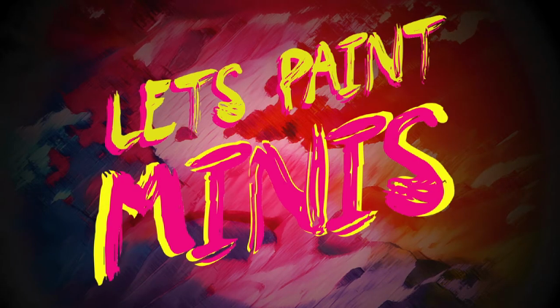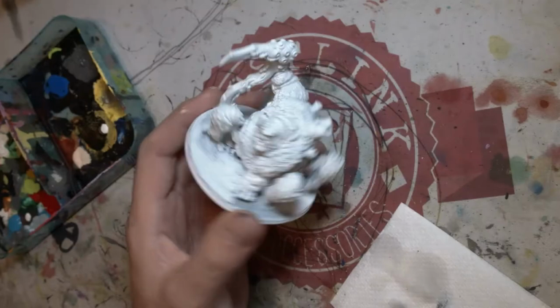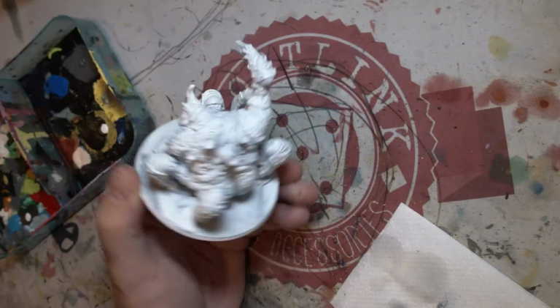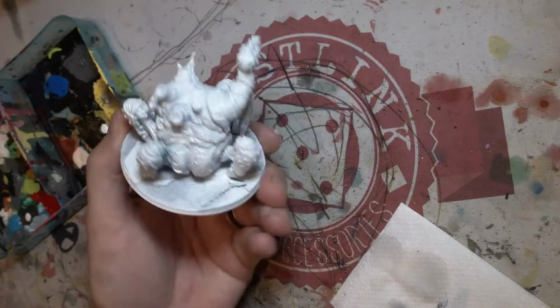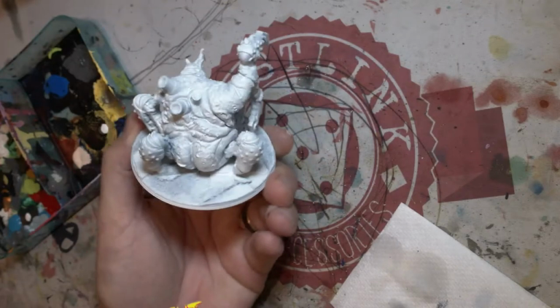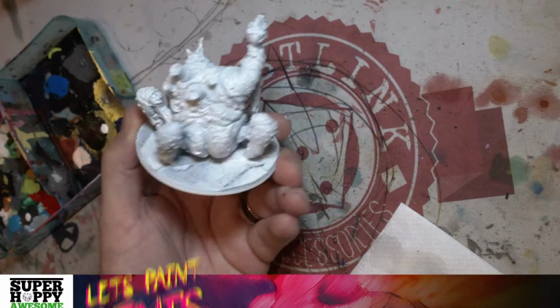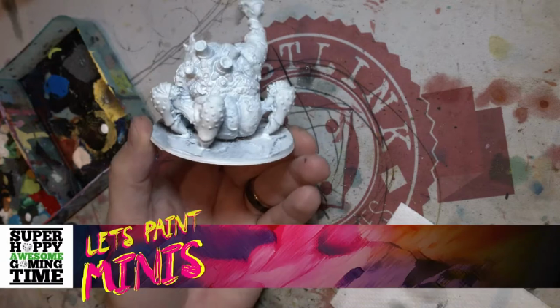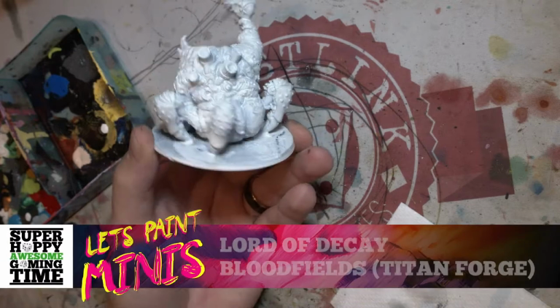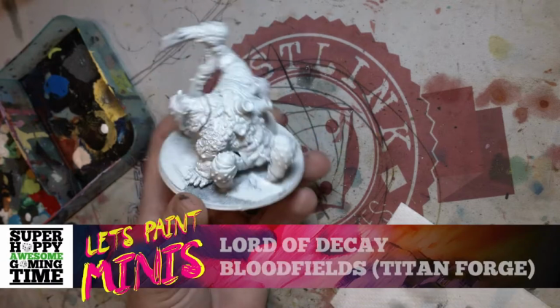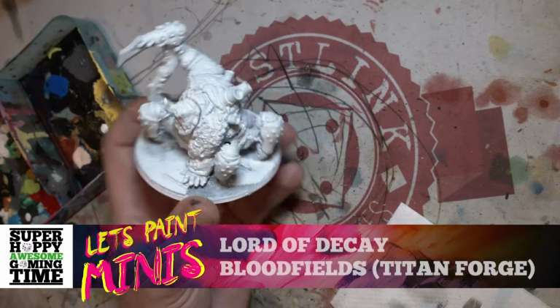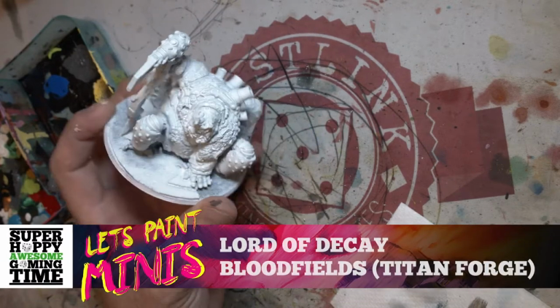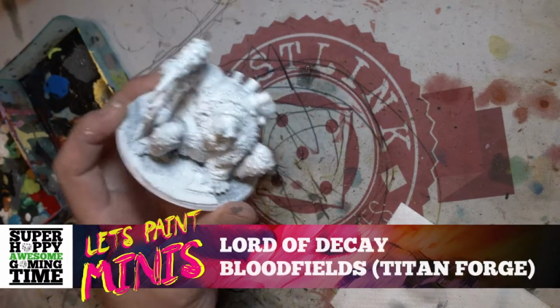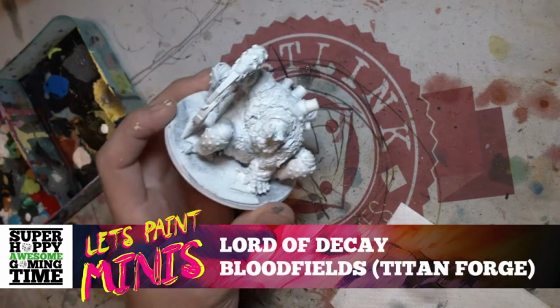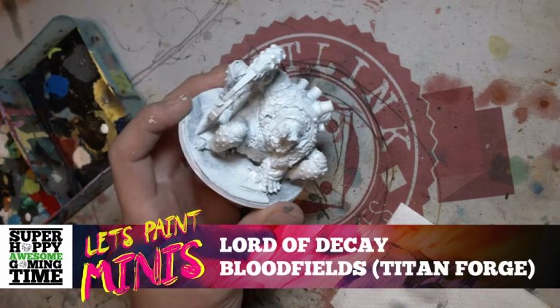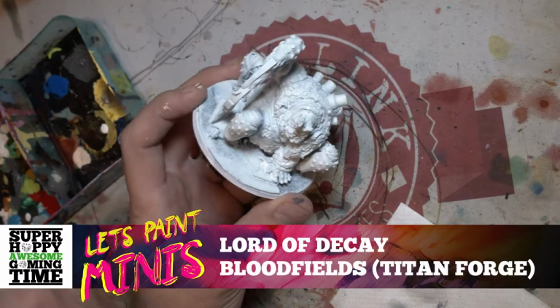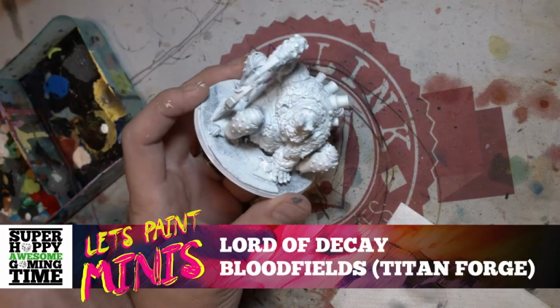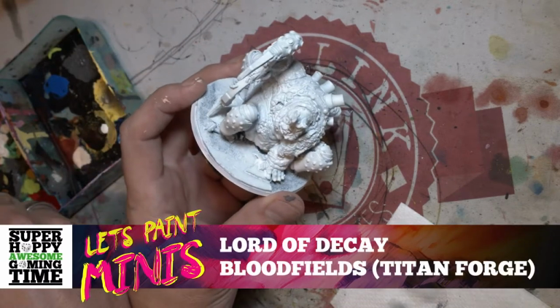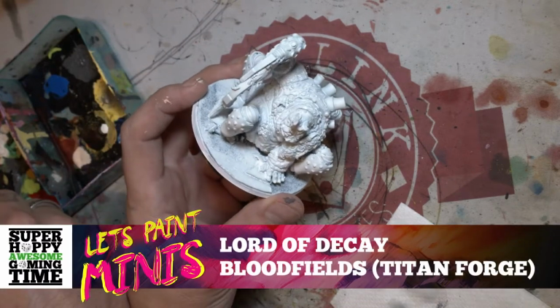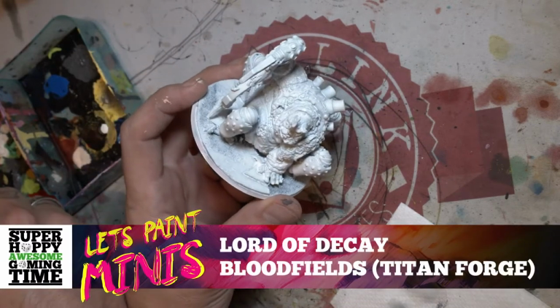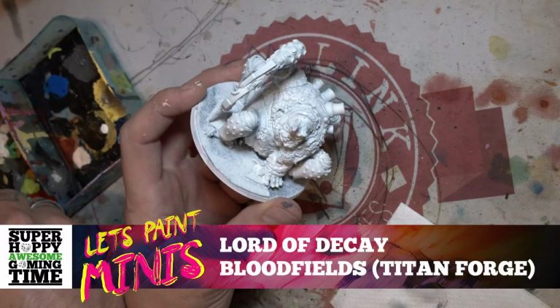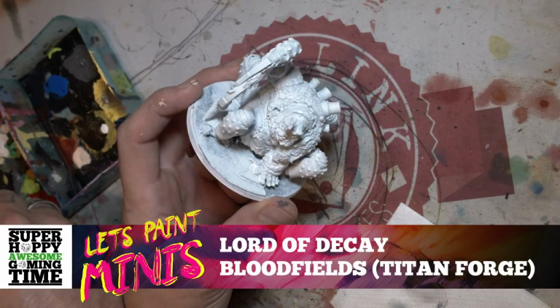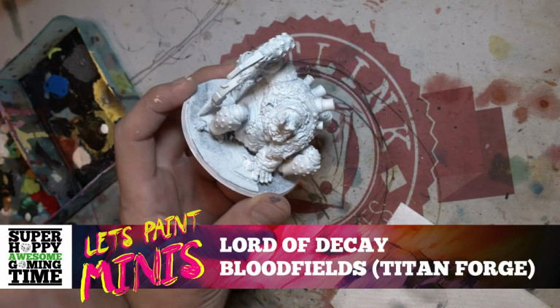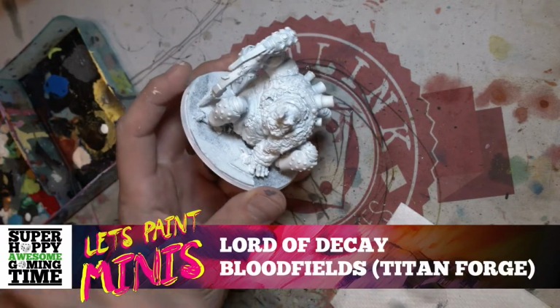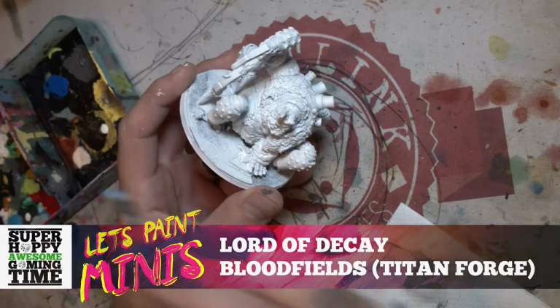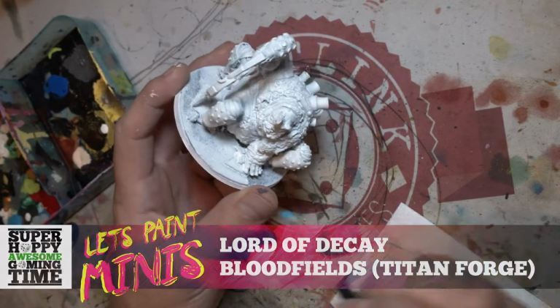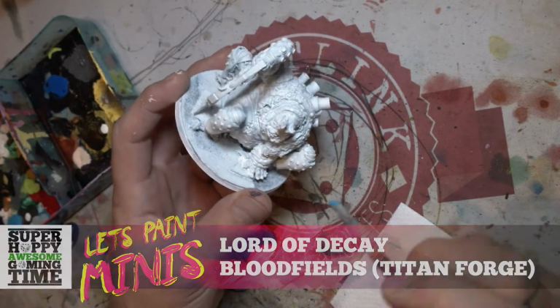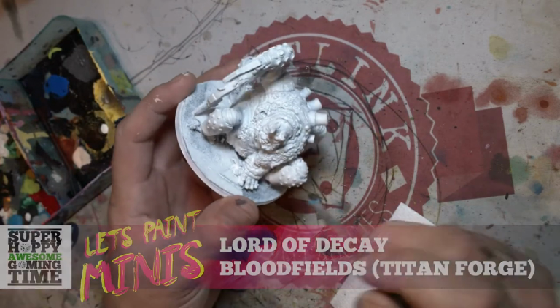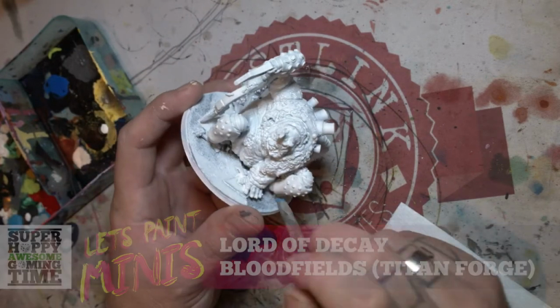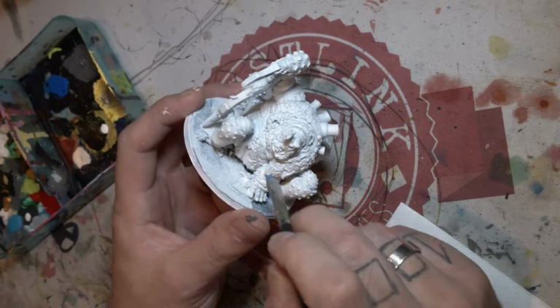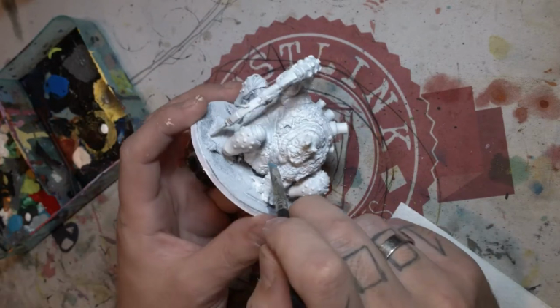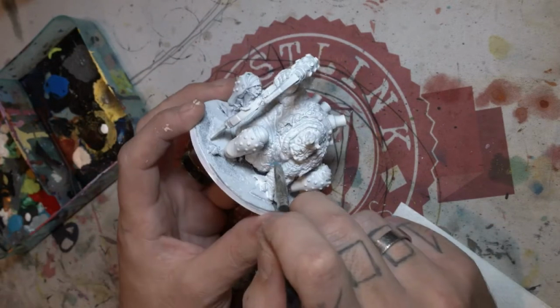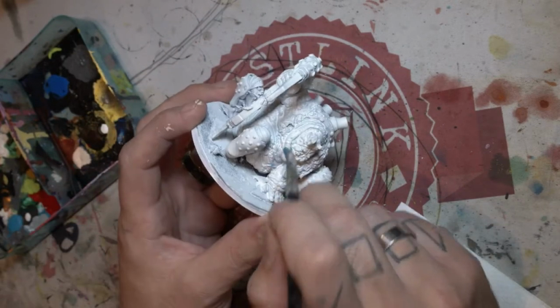G'day gamers, today we're going to paint the Lord of Decay from Bloodfields by Titanforge Miniatures.